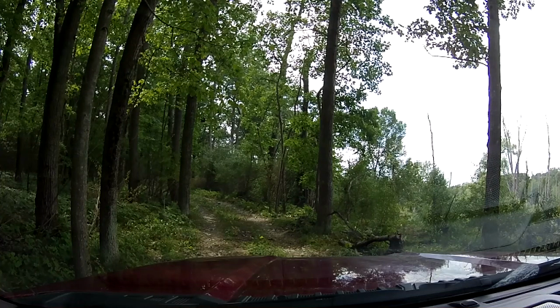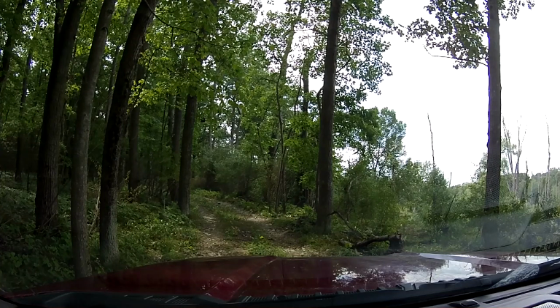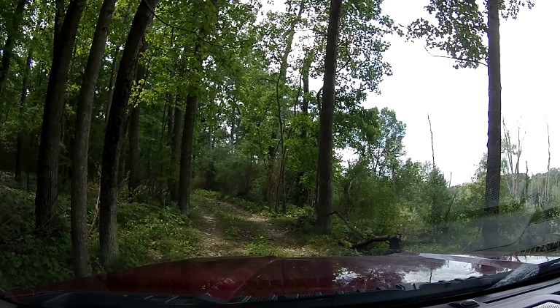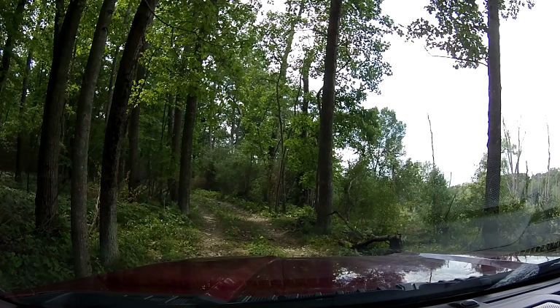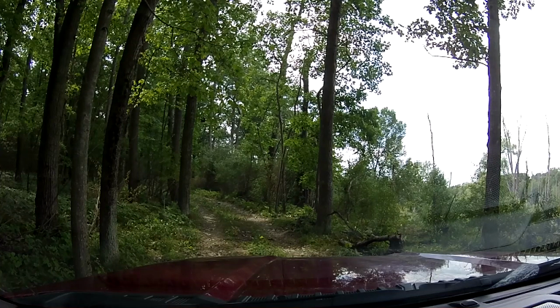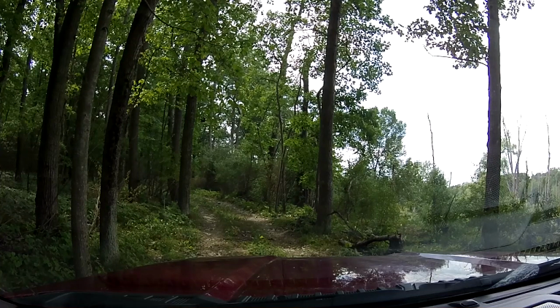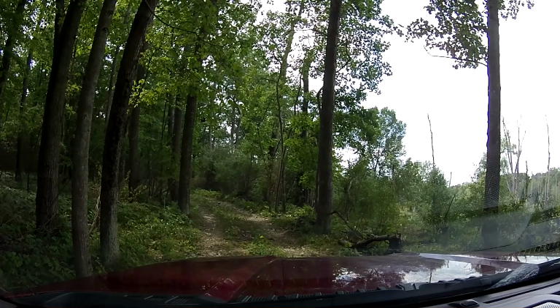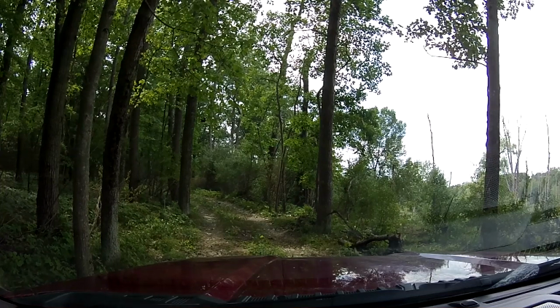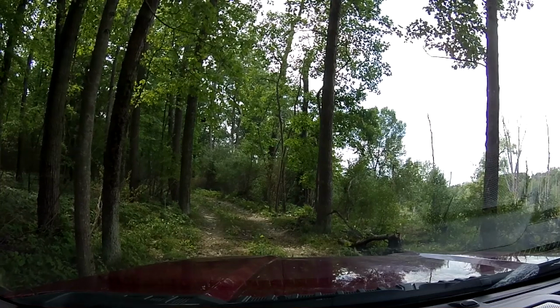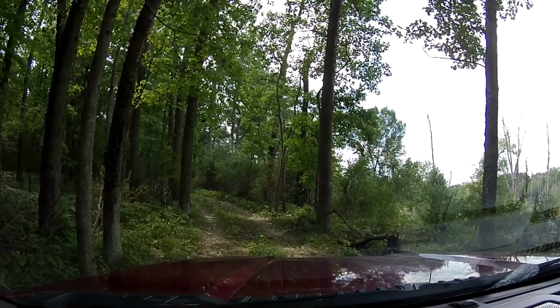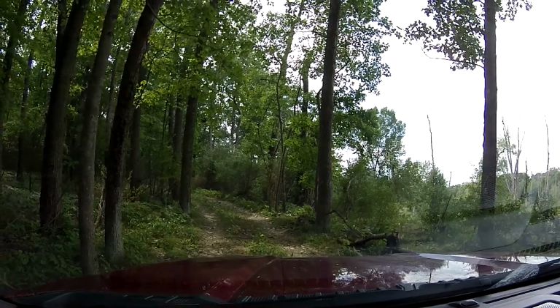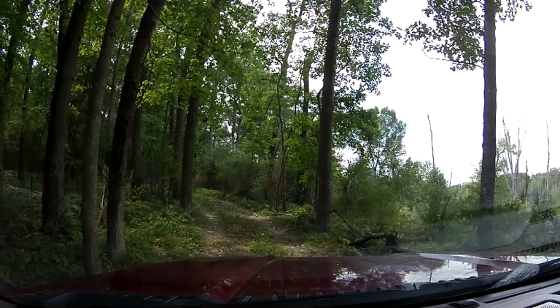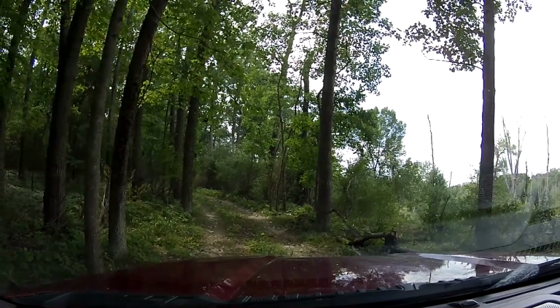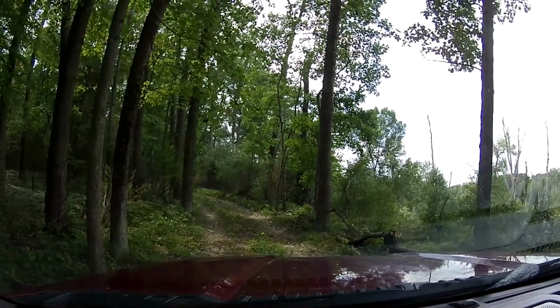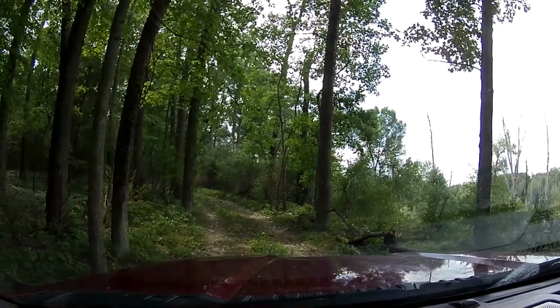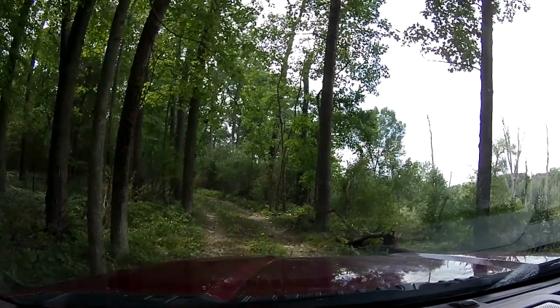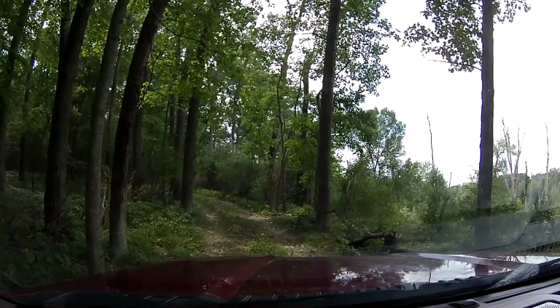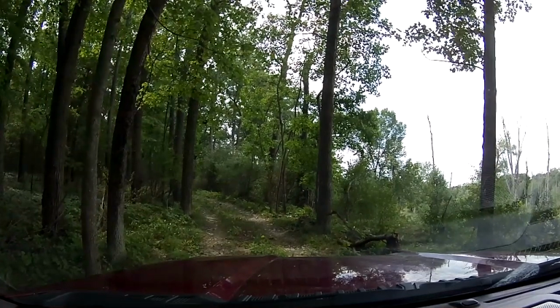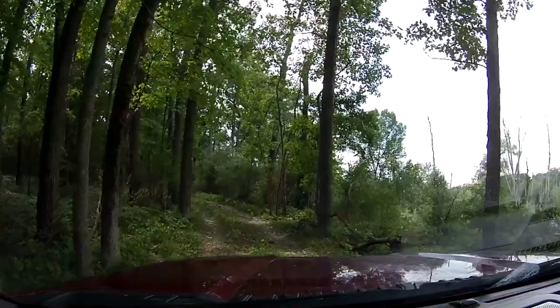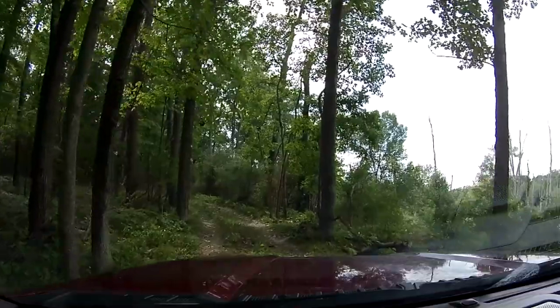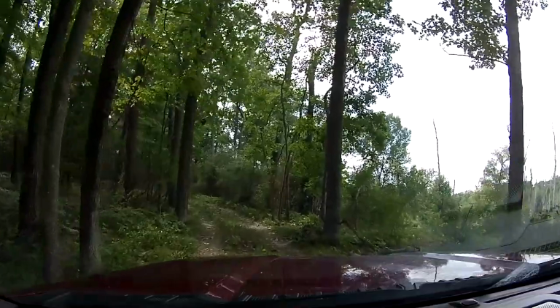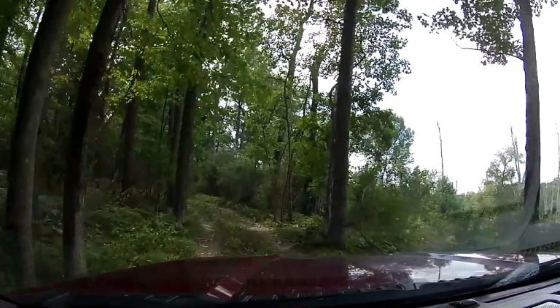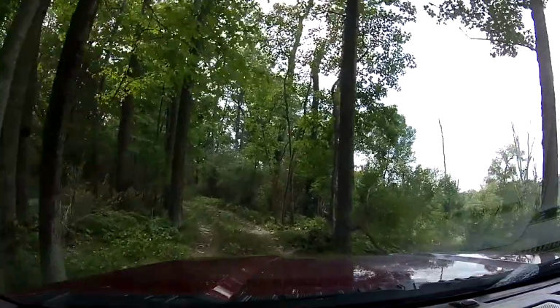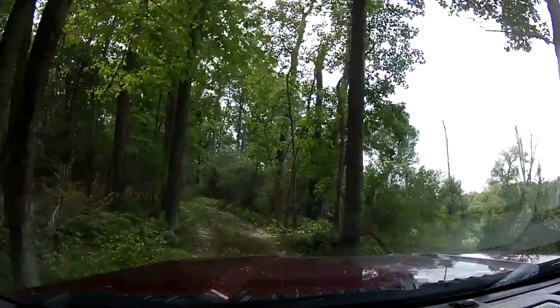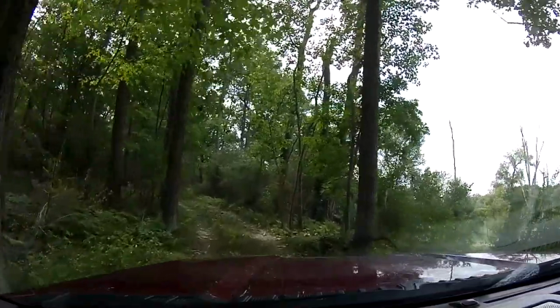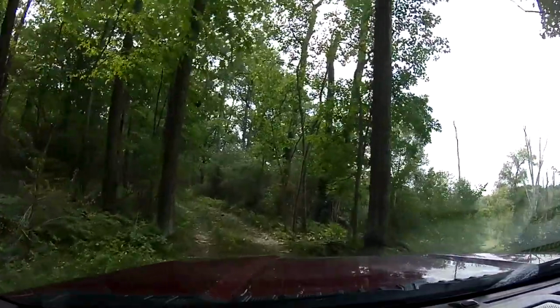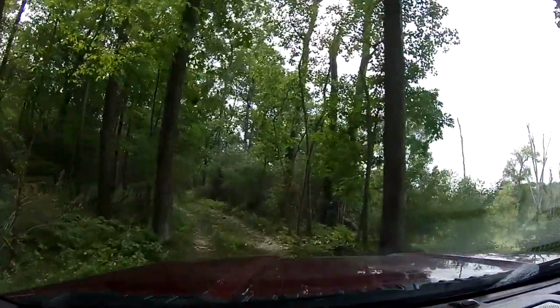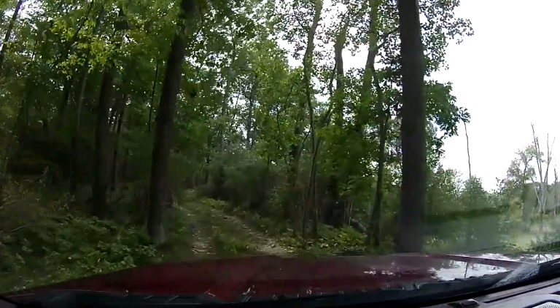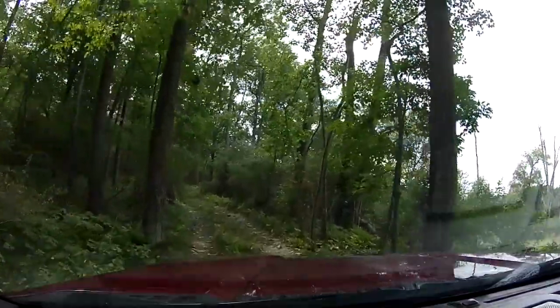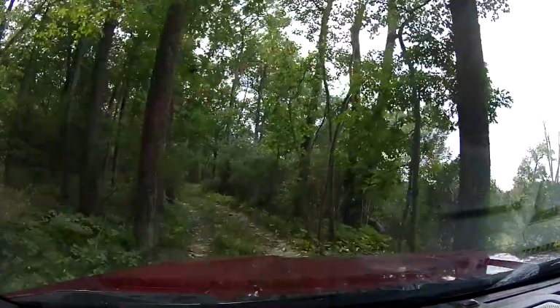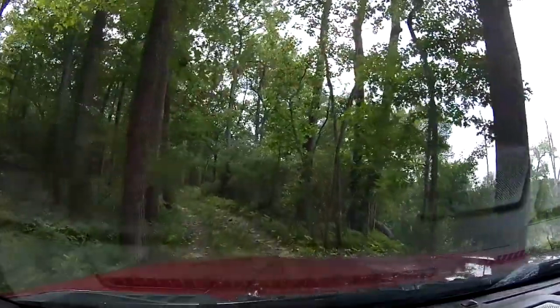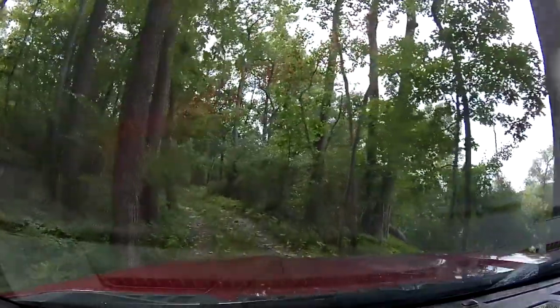I get airborne in Raptors once in a while, but I don't do it. He races TT, so we don't get real high, but we jump some.